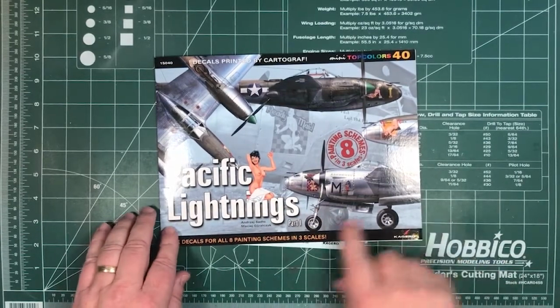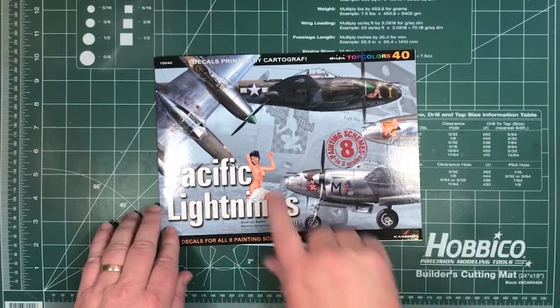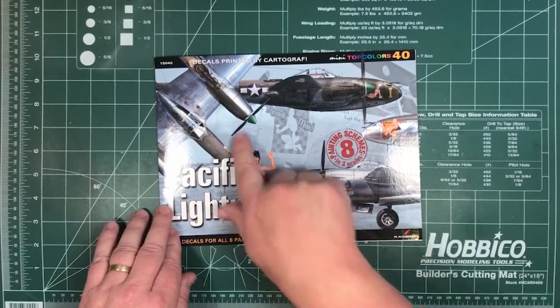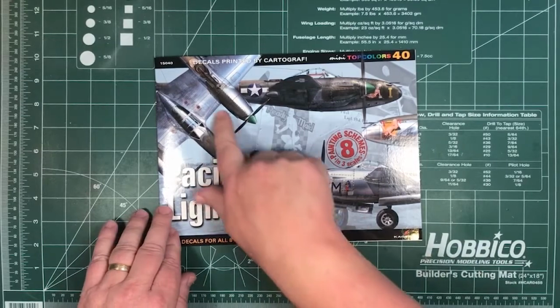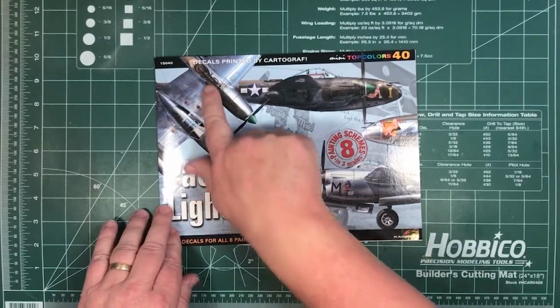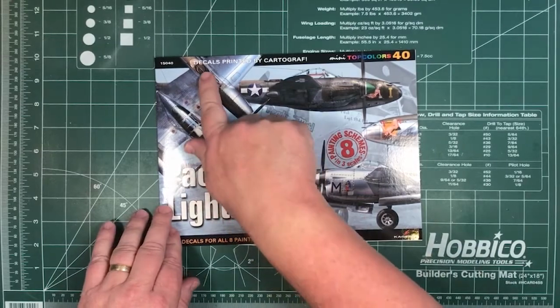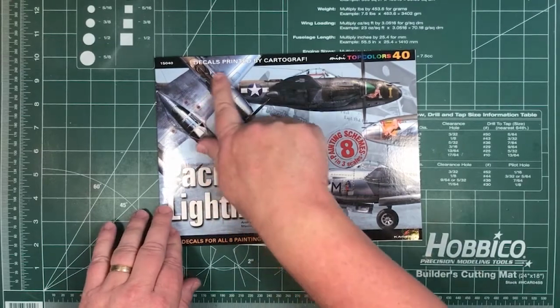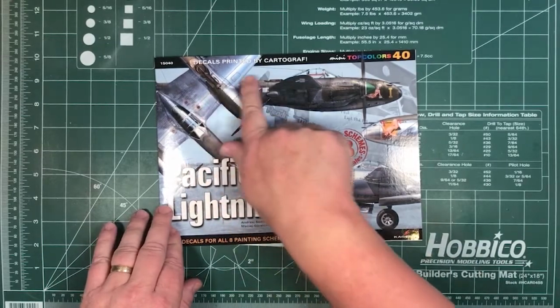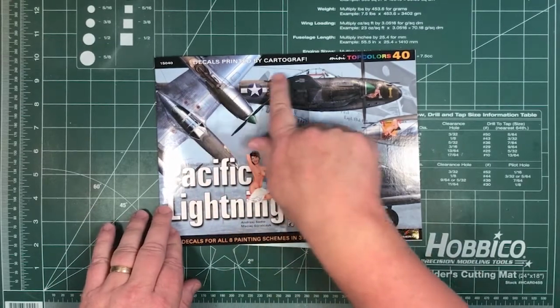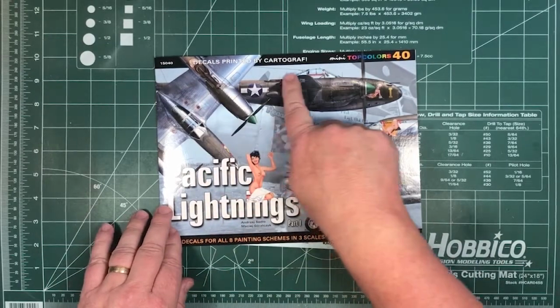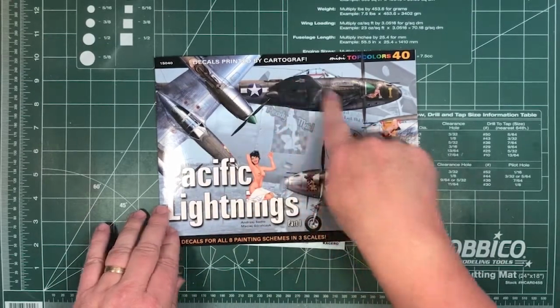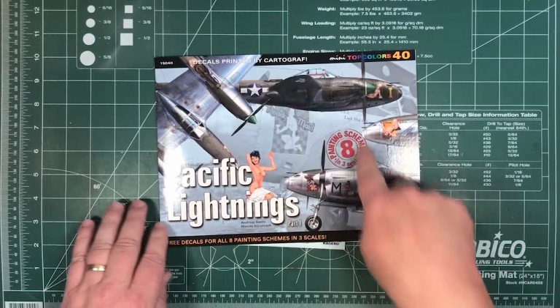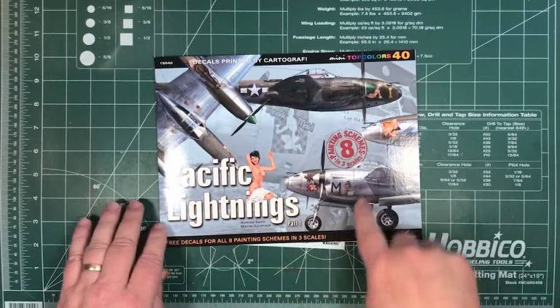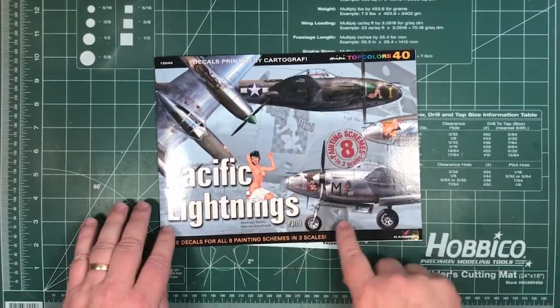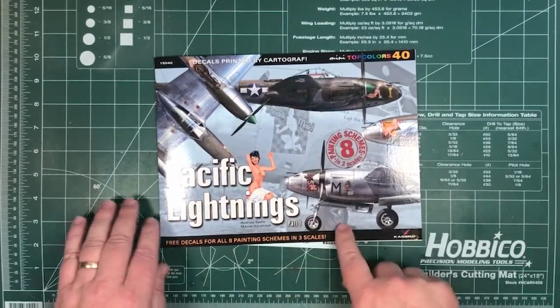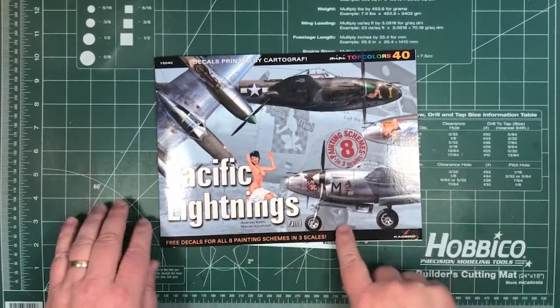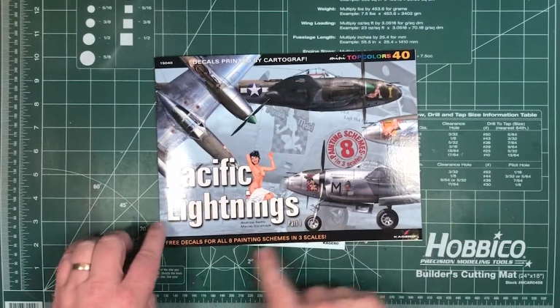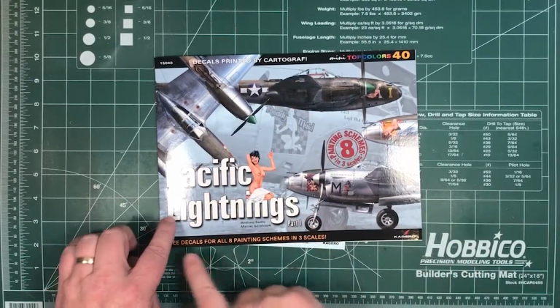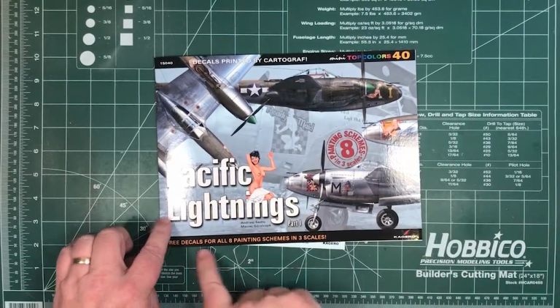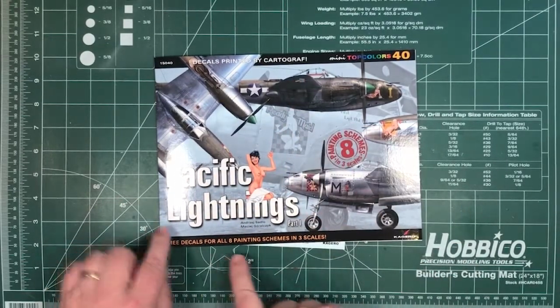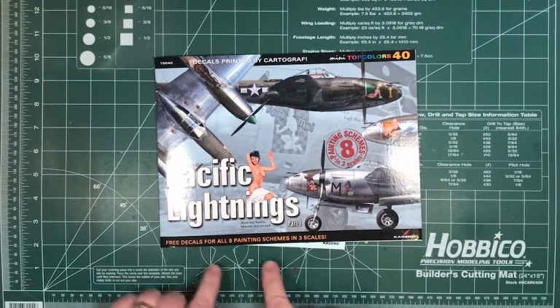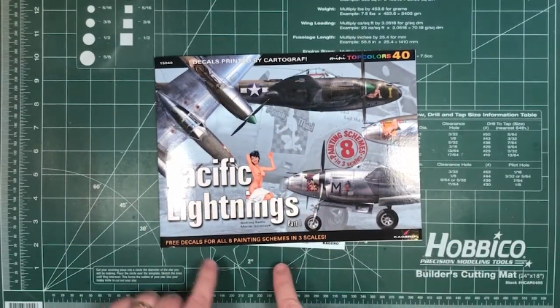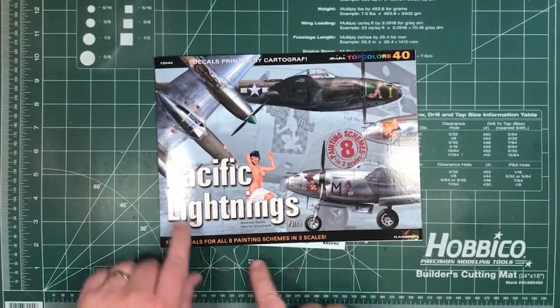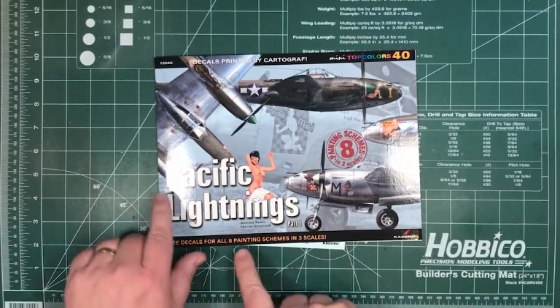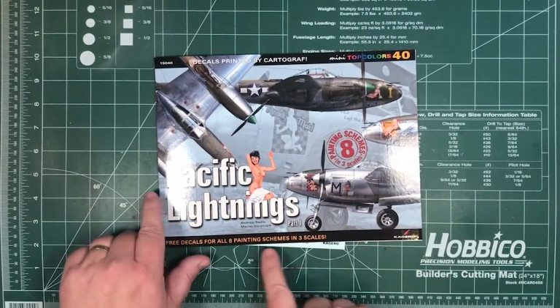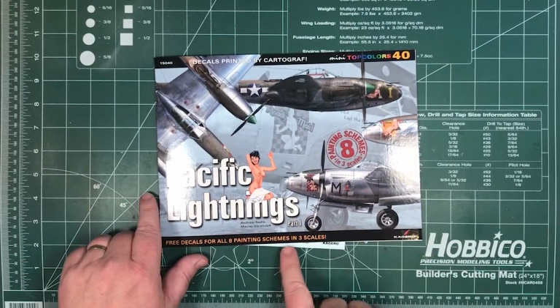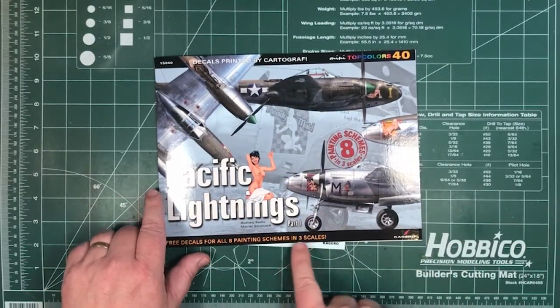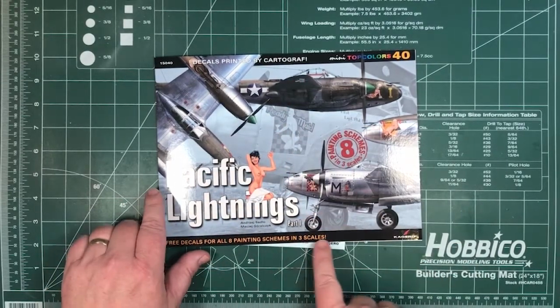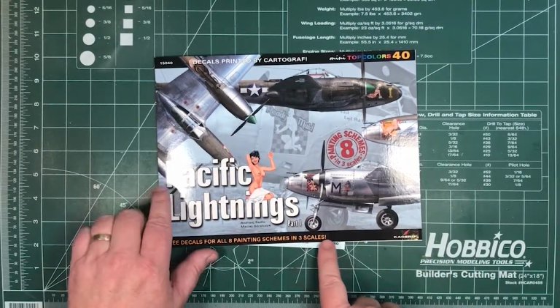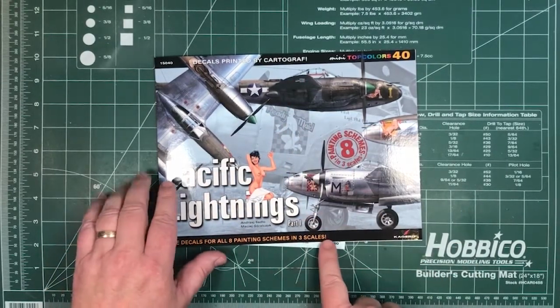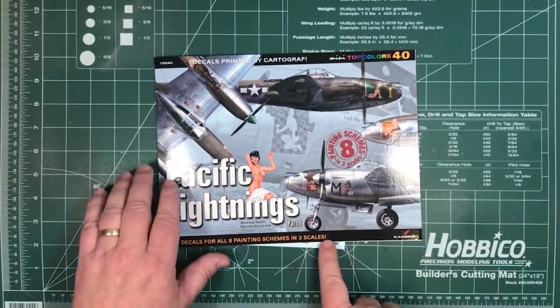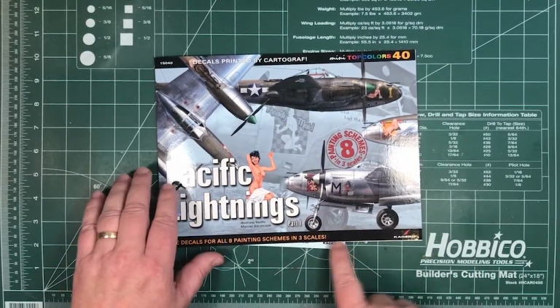And the big thing — decals printed by Cartograph, free decals for all eight painting schemes in three scales.